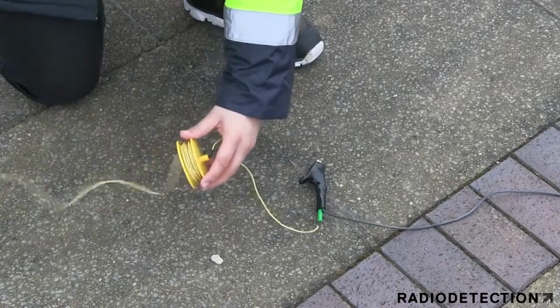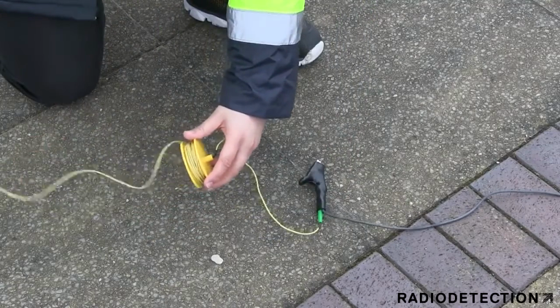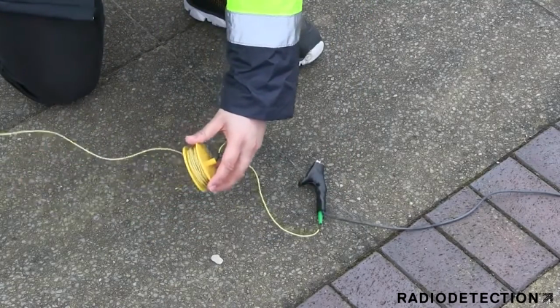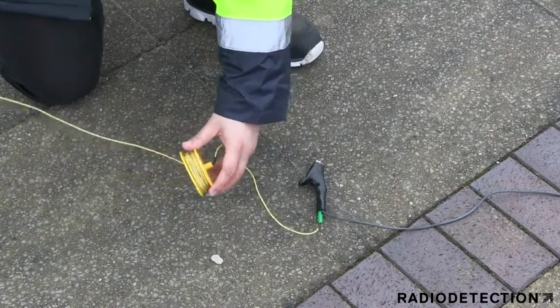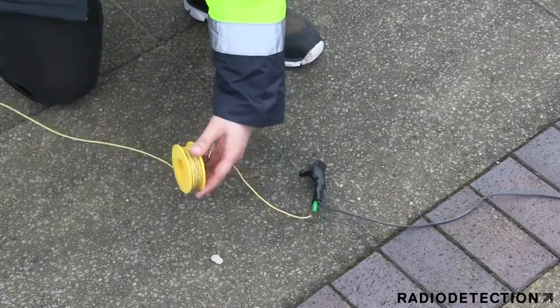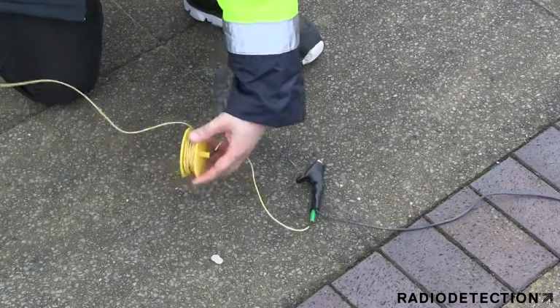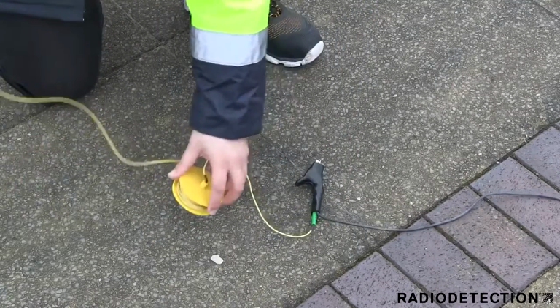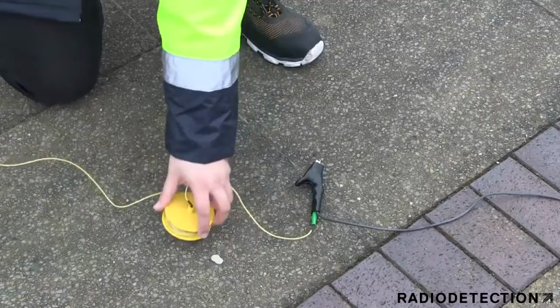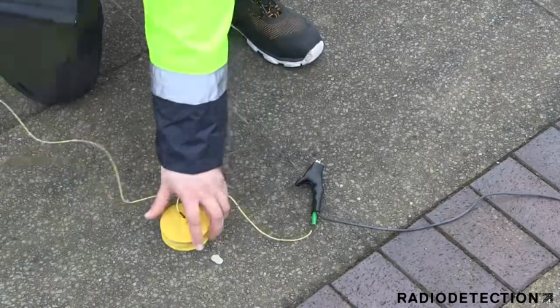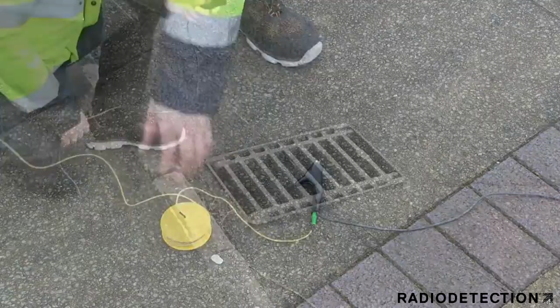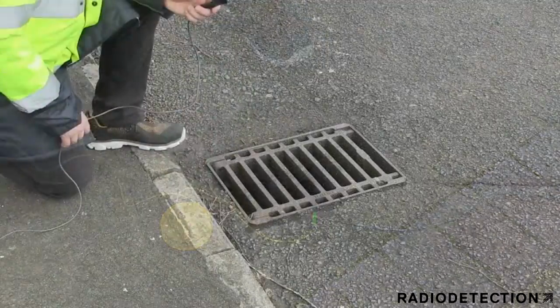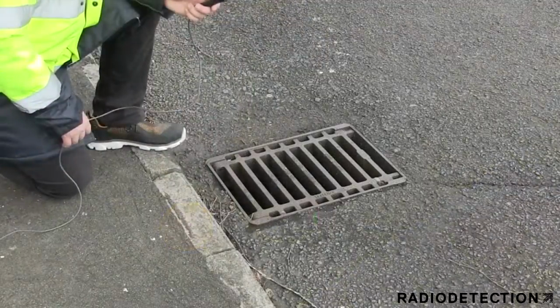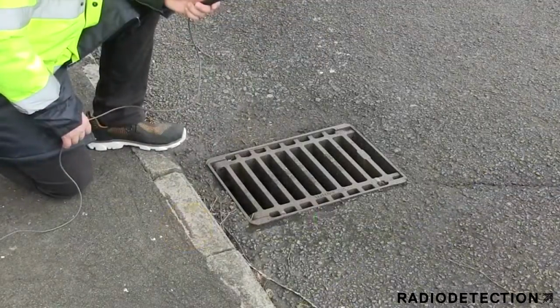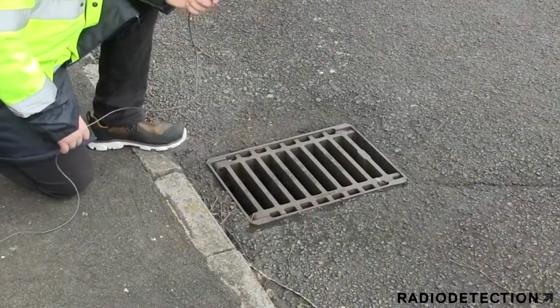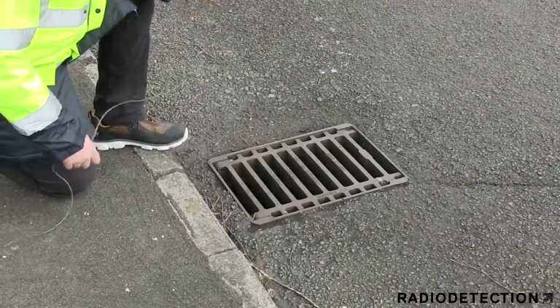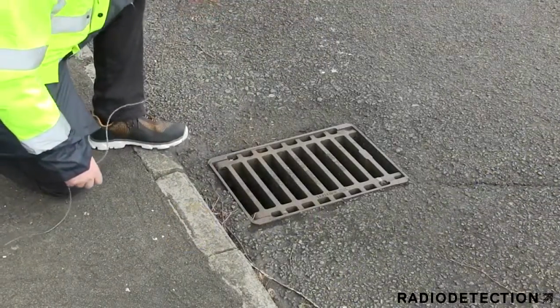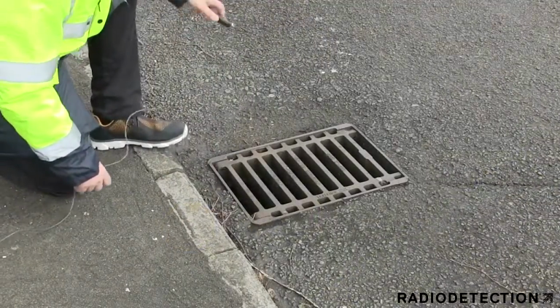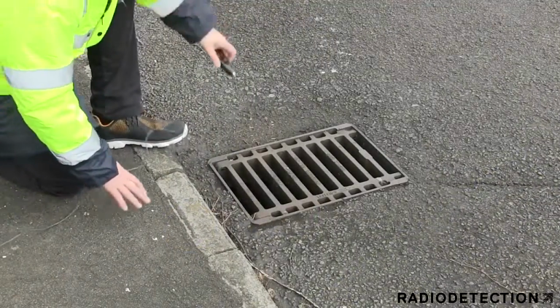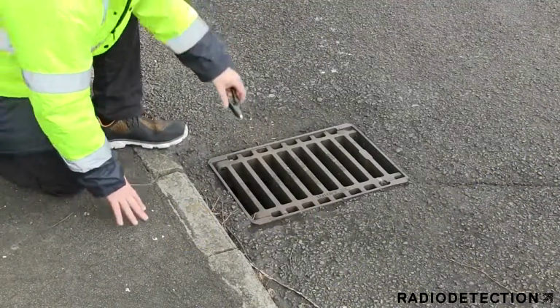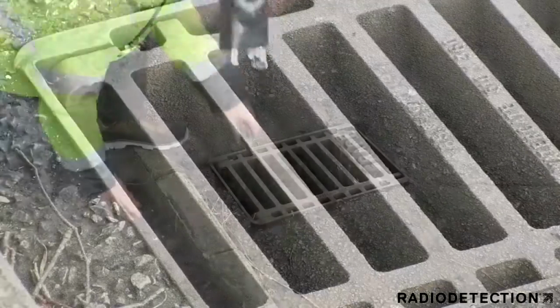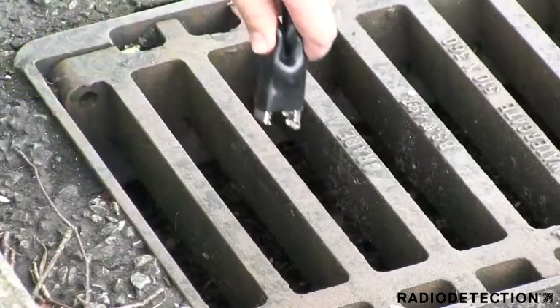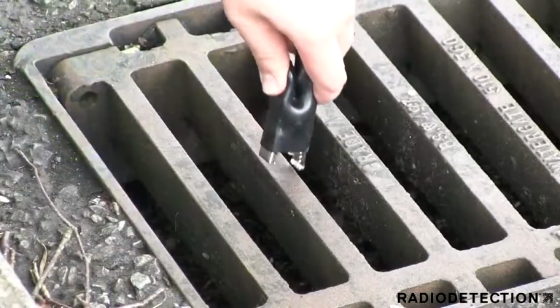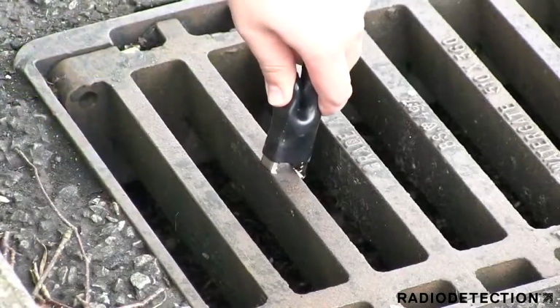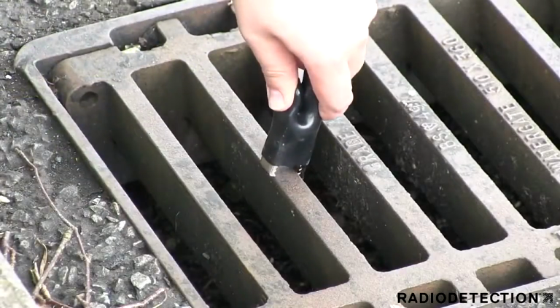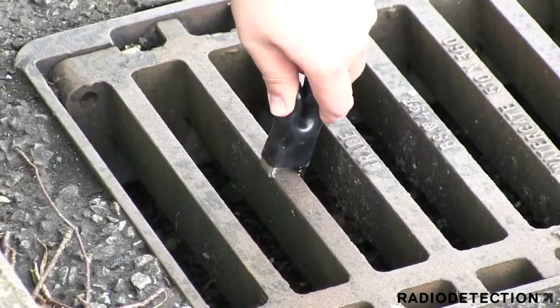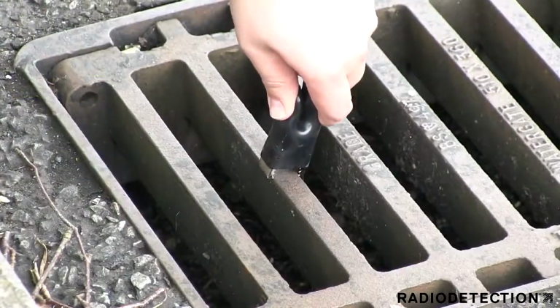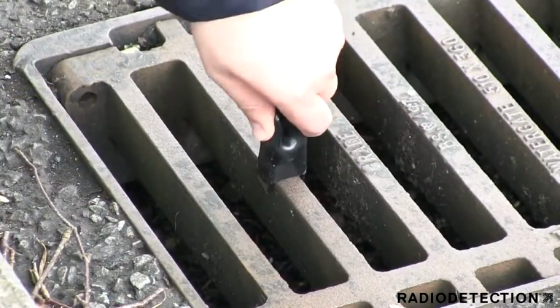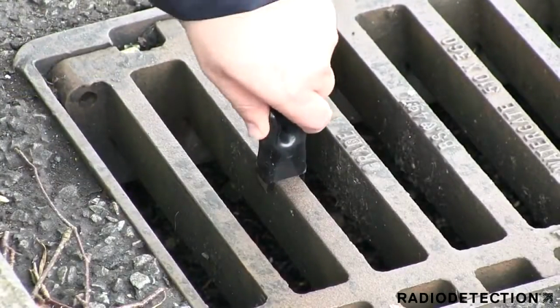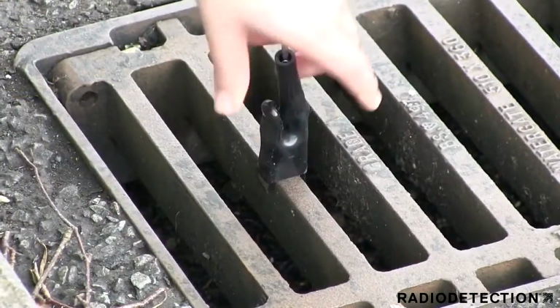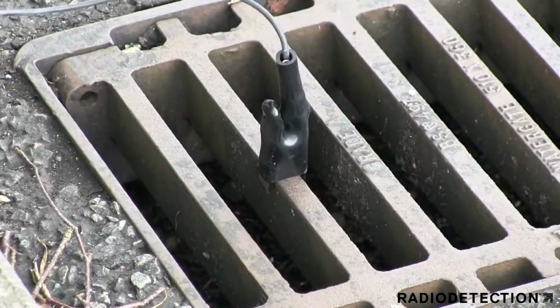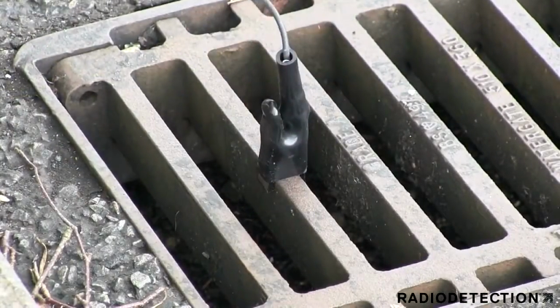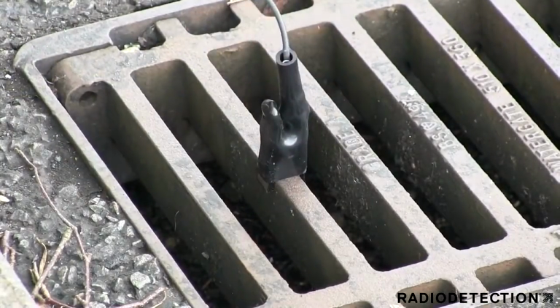If there is no suitable ground available for your earth stake, you can earth the signal by clipping the black lead onto a nearby drain cover.